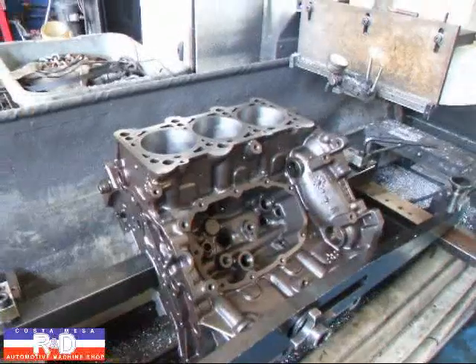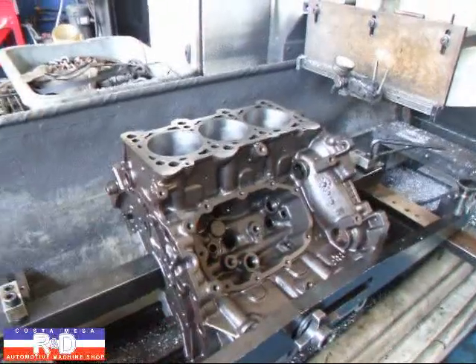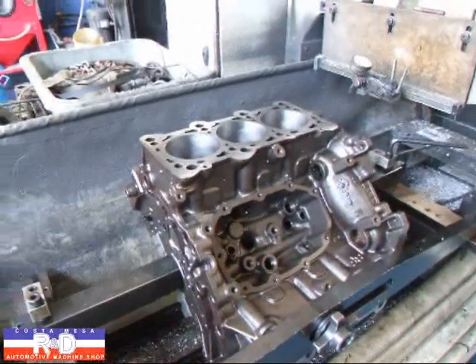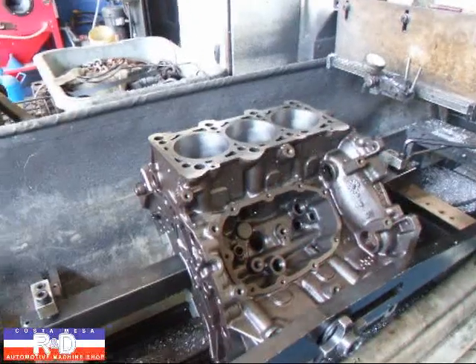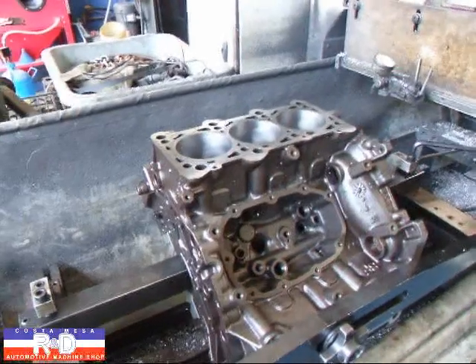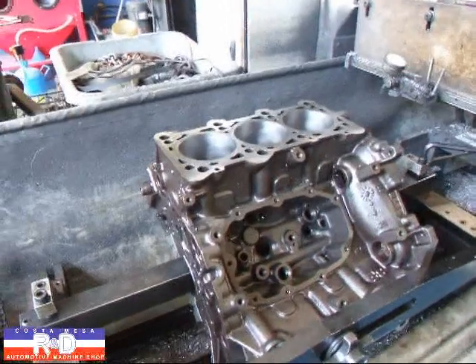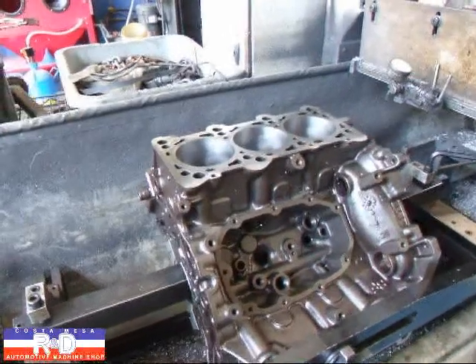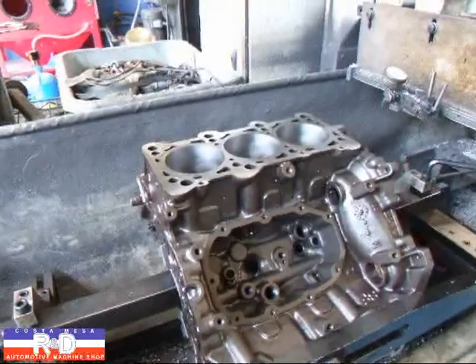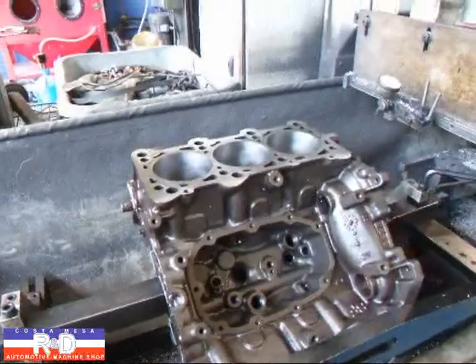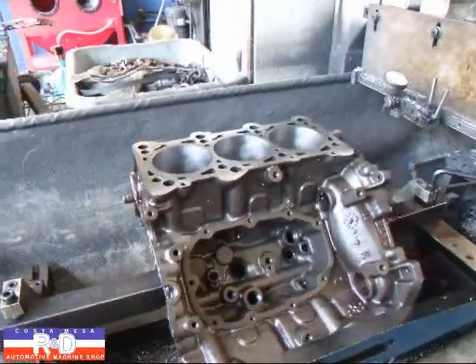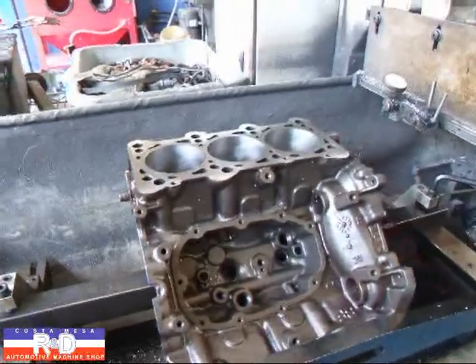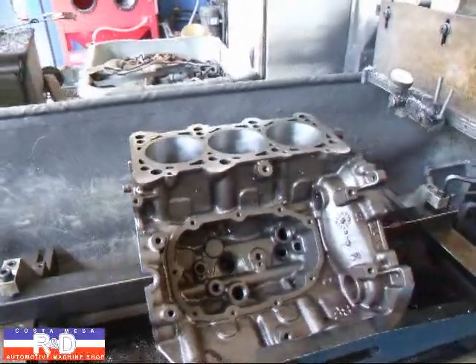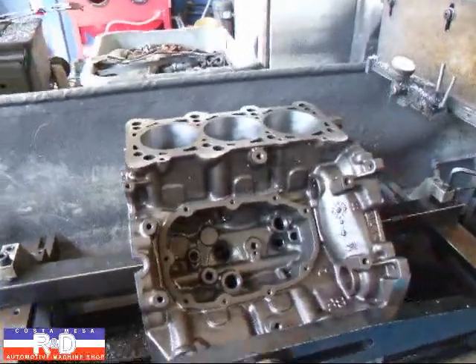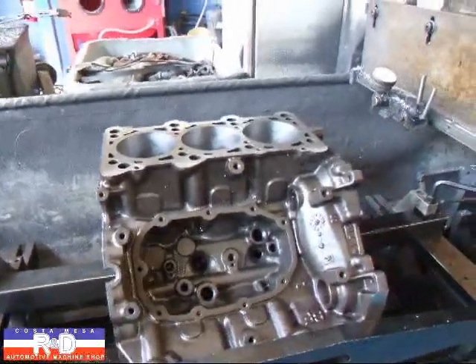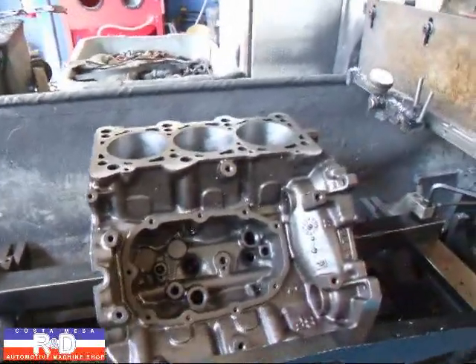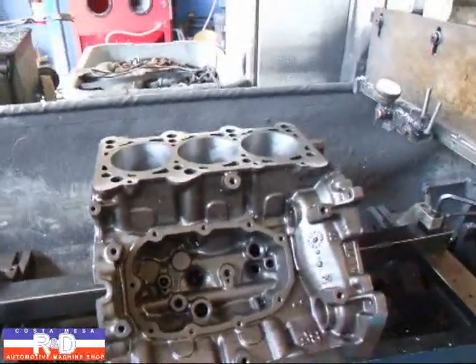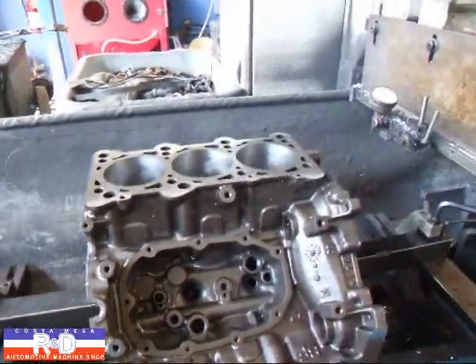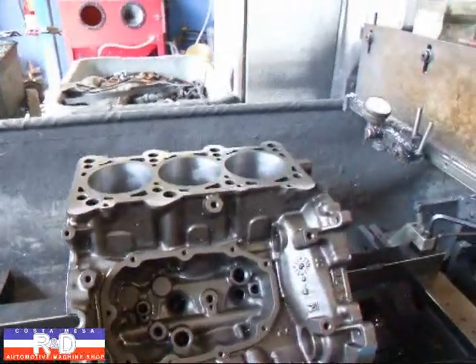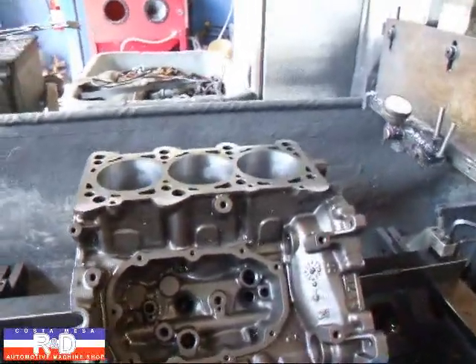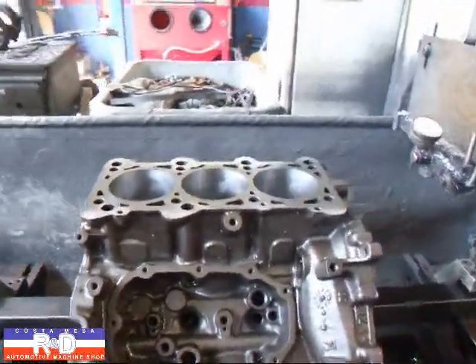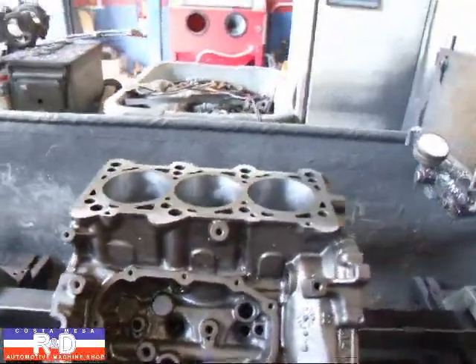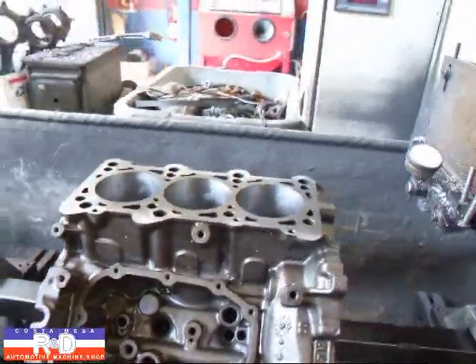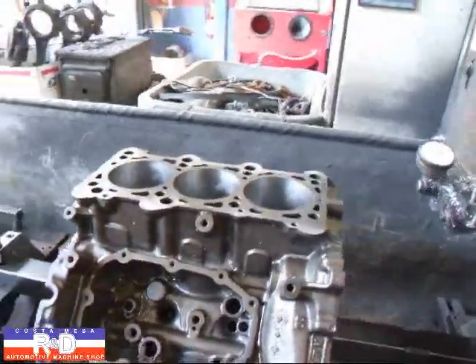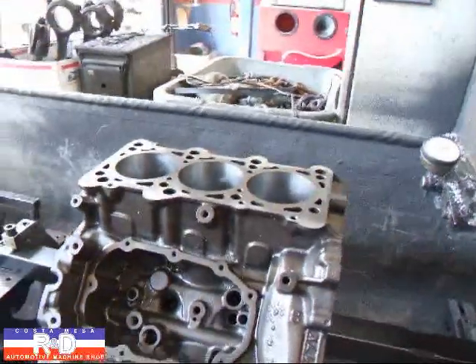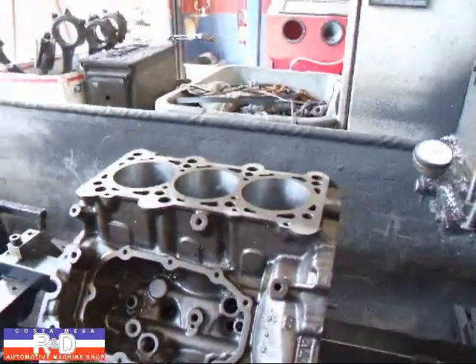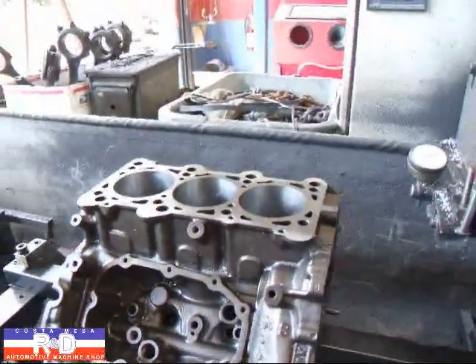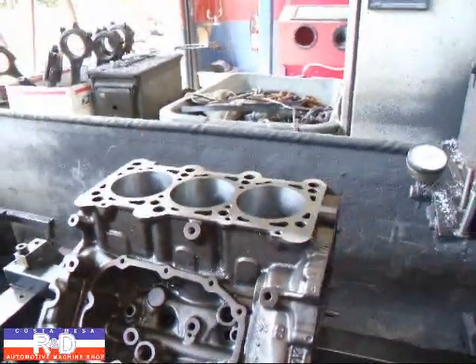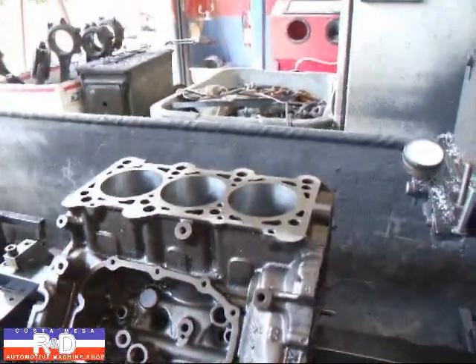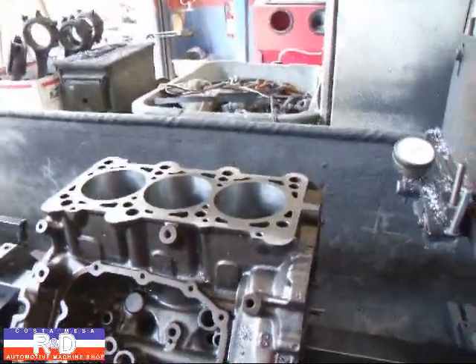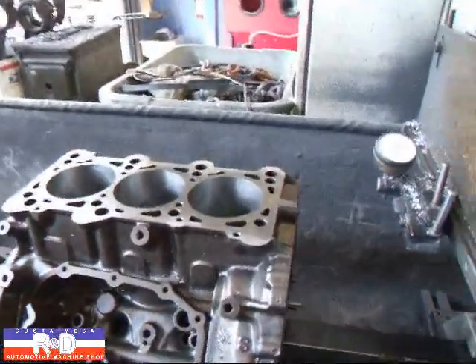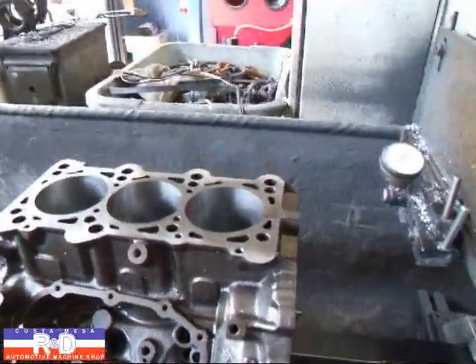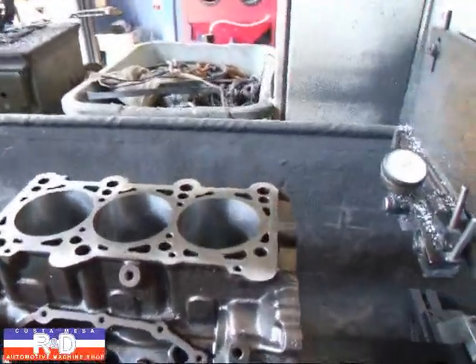Hi, it's John Chris from Ace R&D. Today we have a little Audi 2.7 block on our resurfacer.